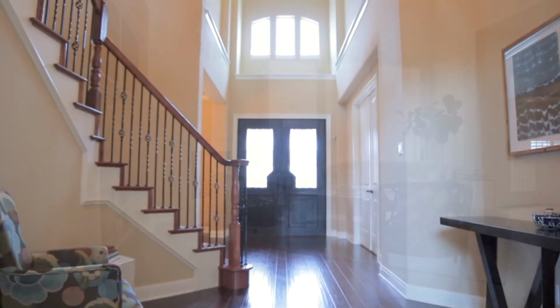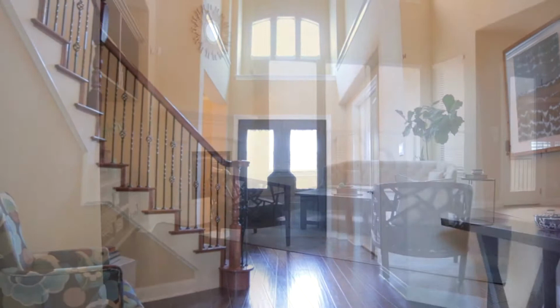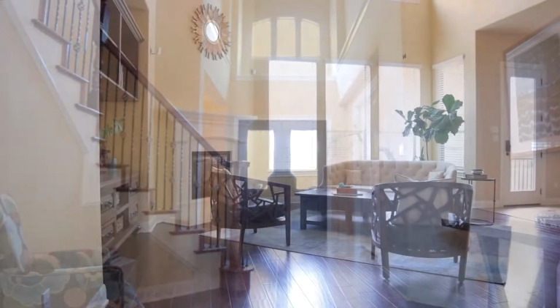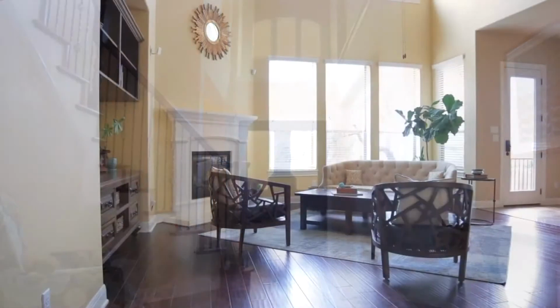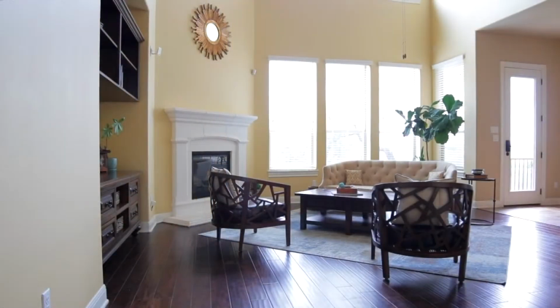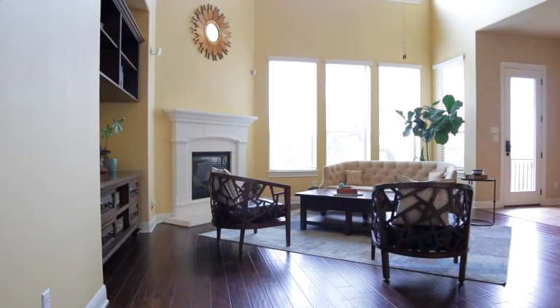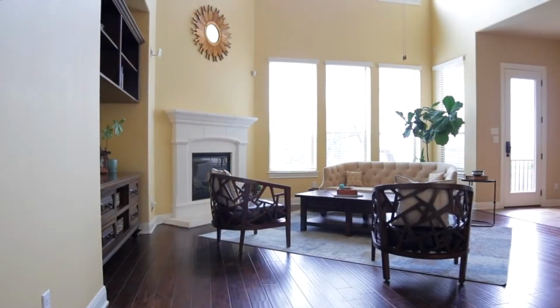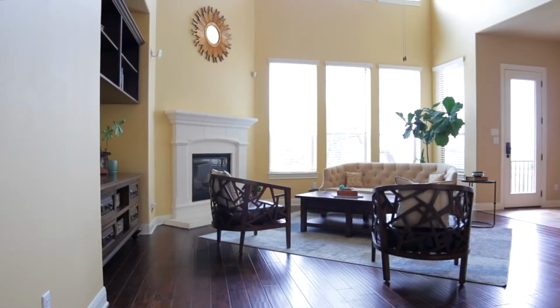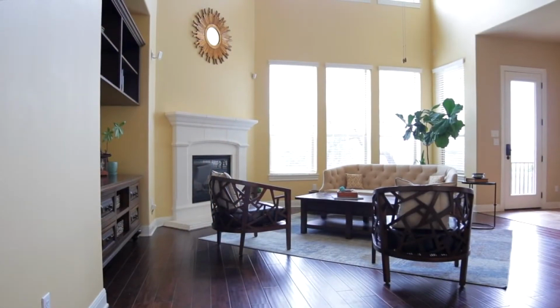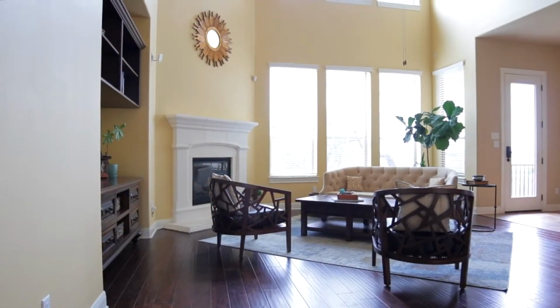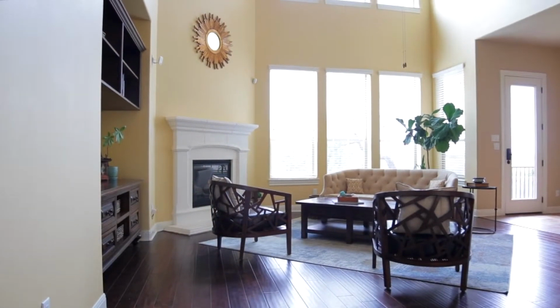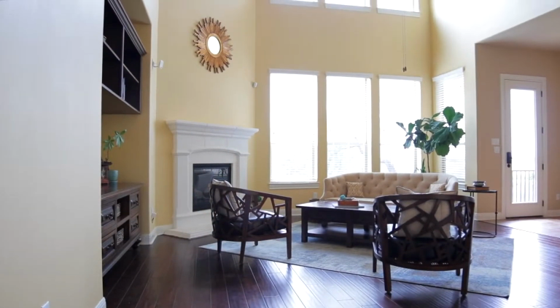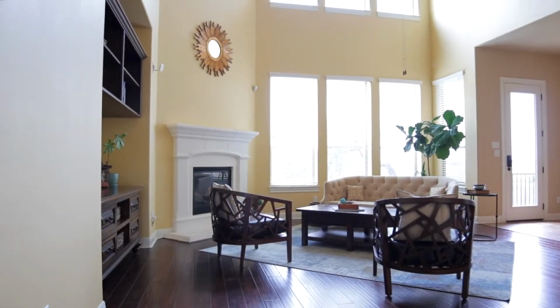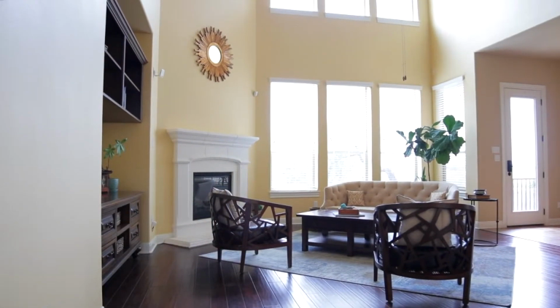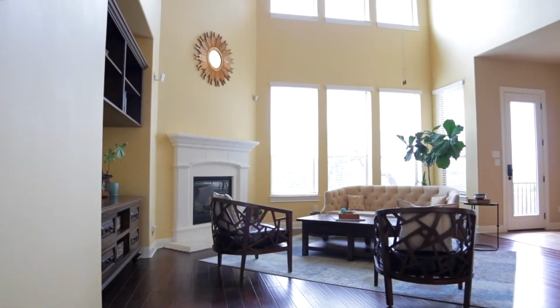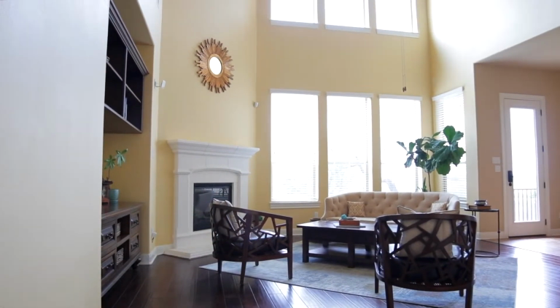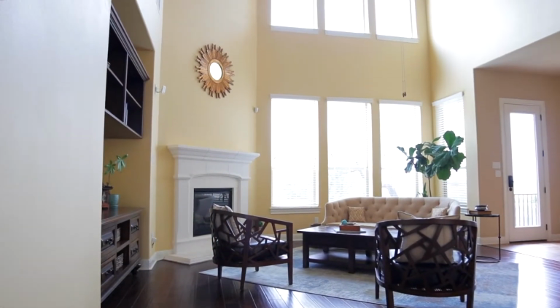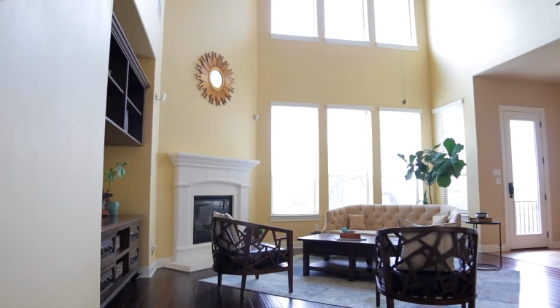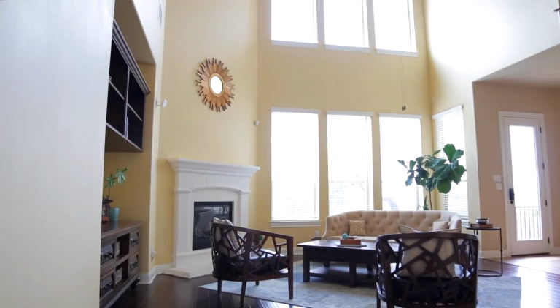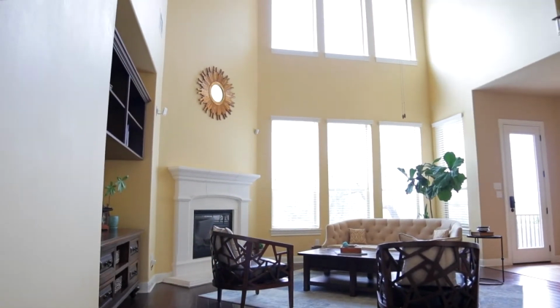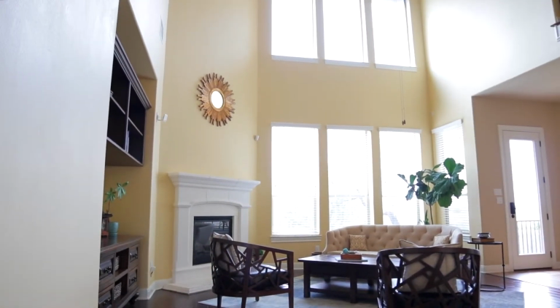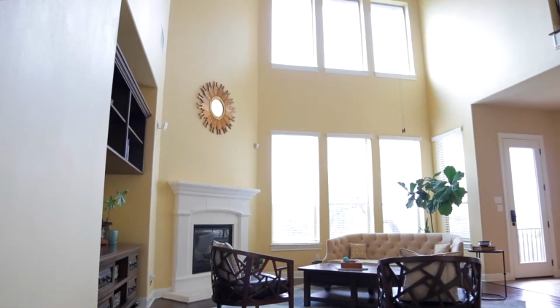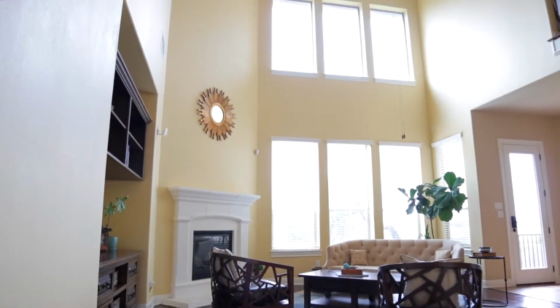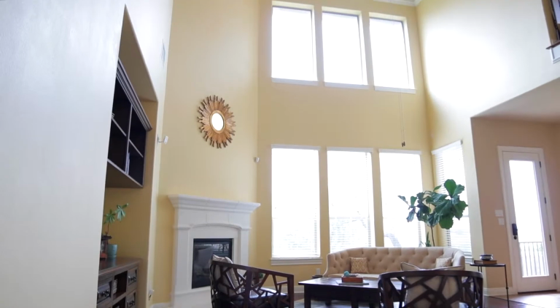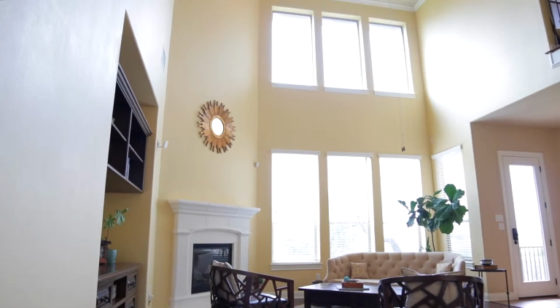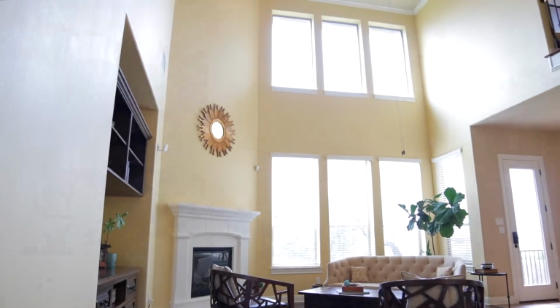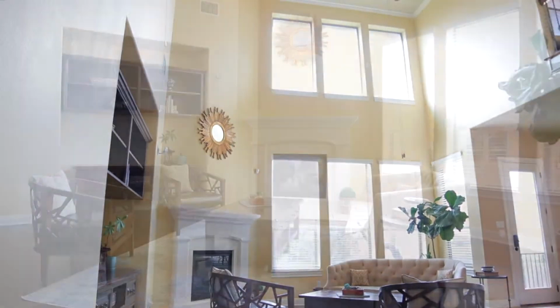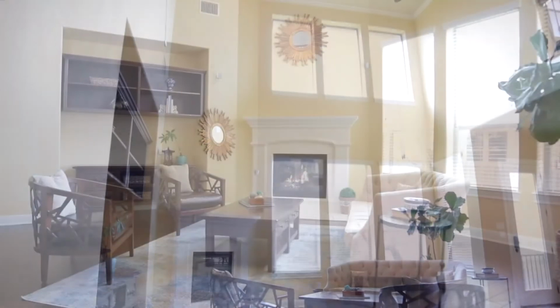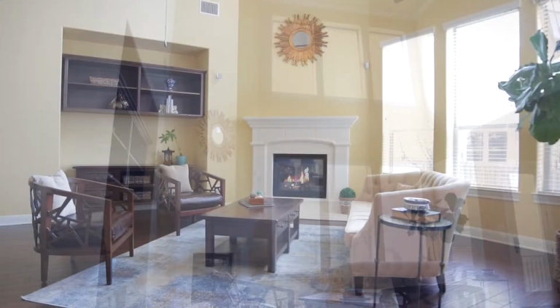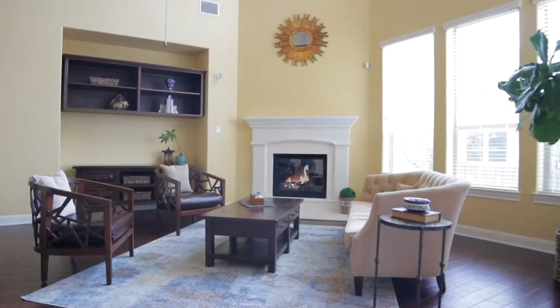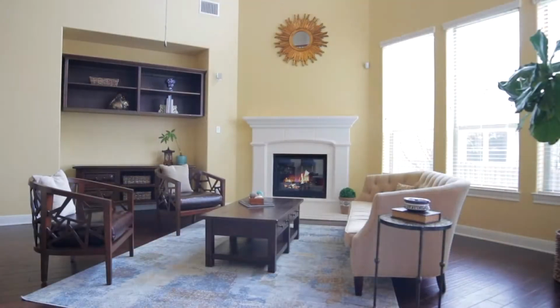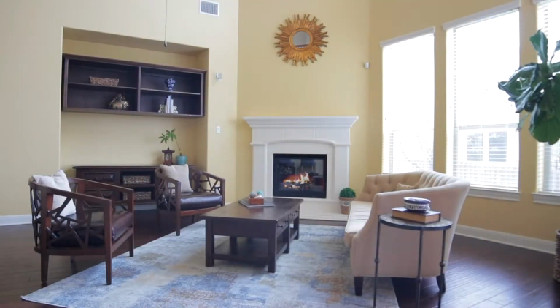Entertain friends and family in the spectacular living room with soaring double-height ceilings and gas fireplace.